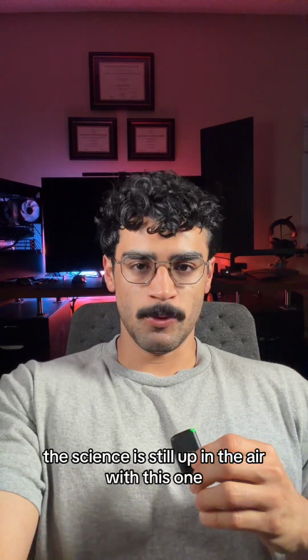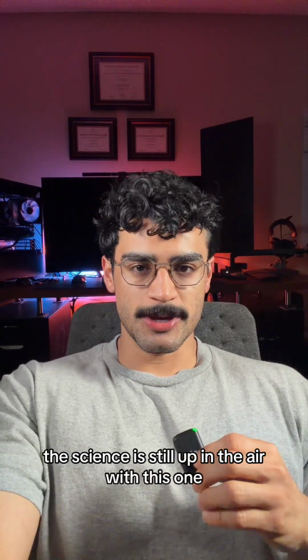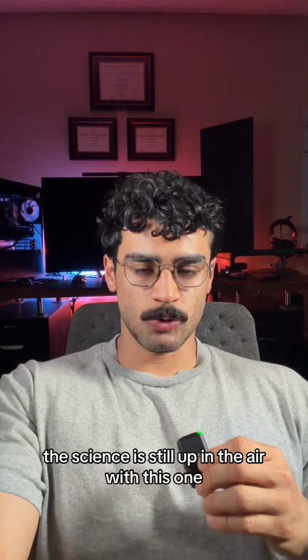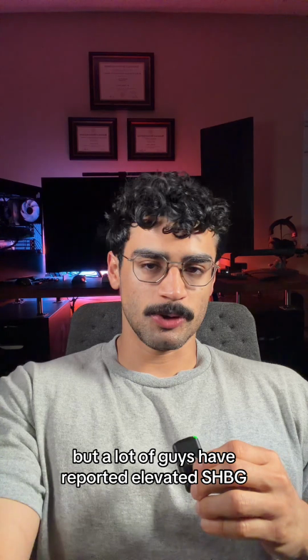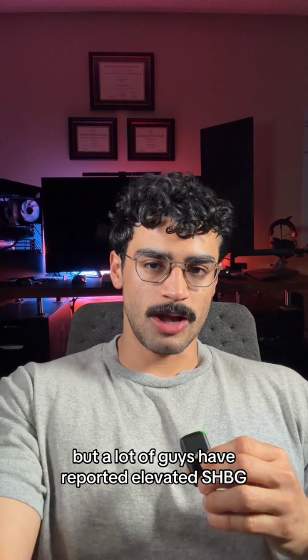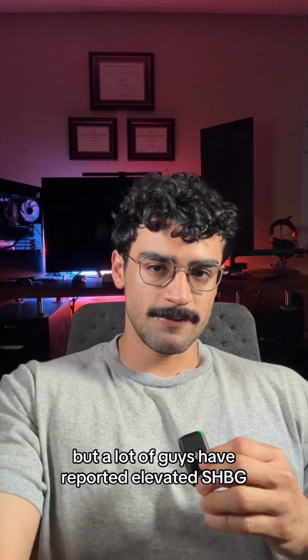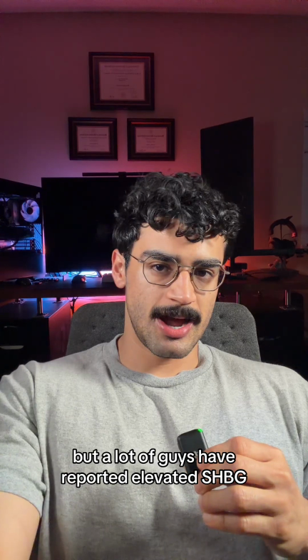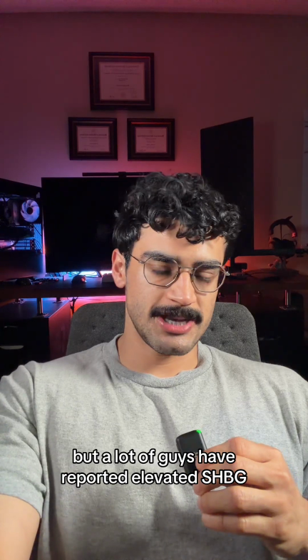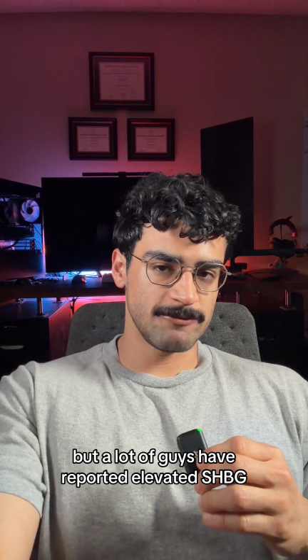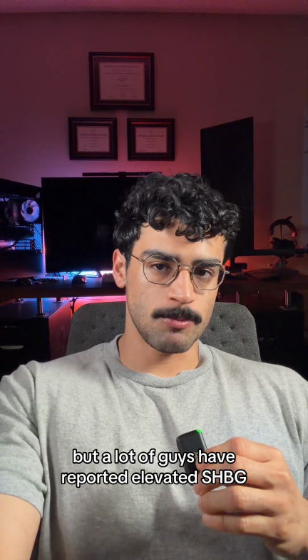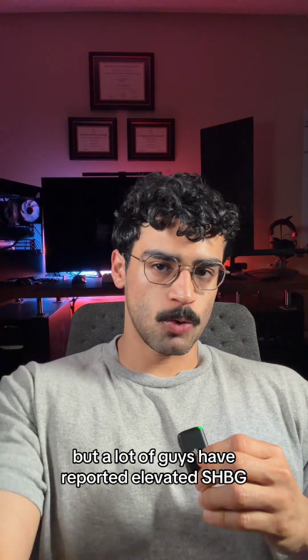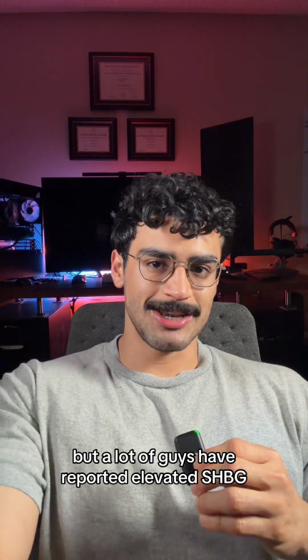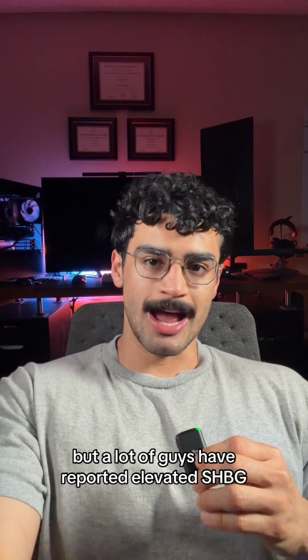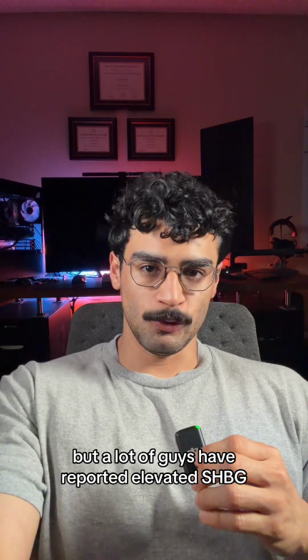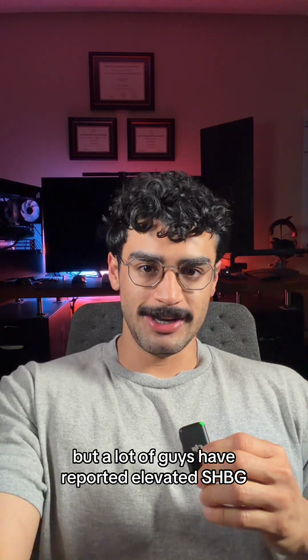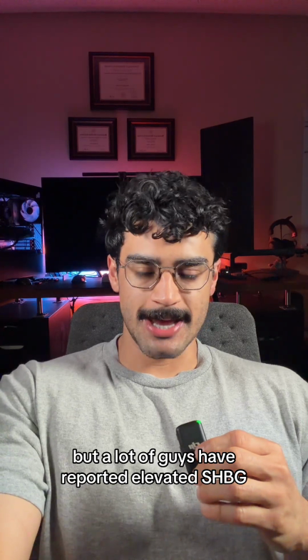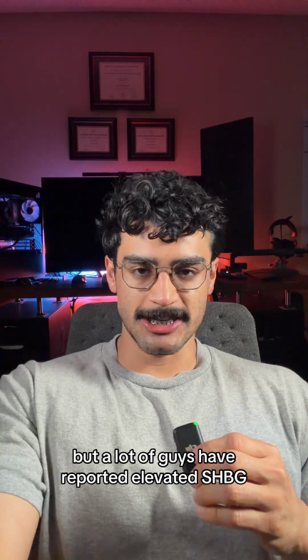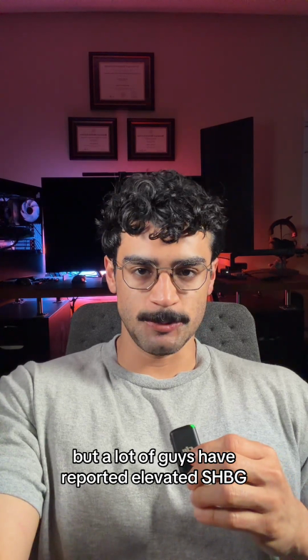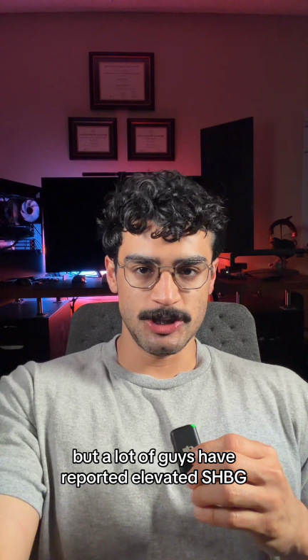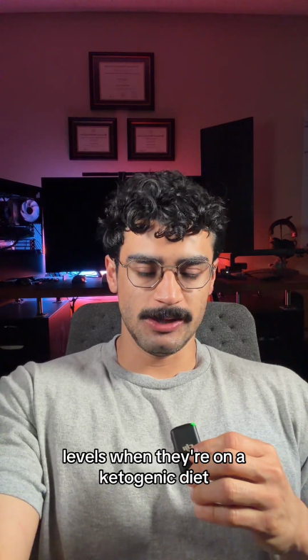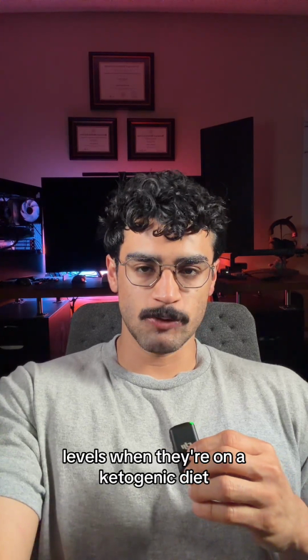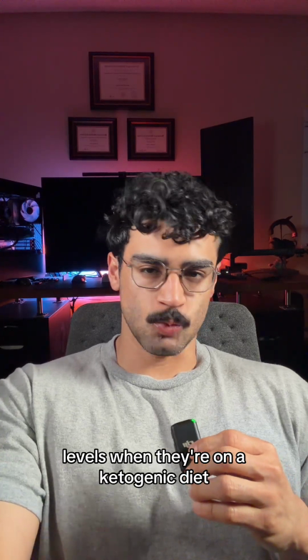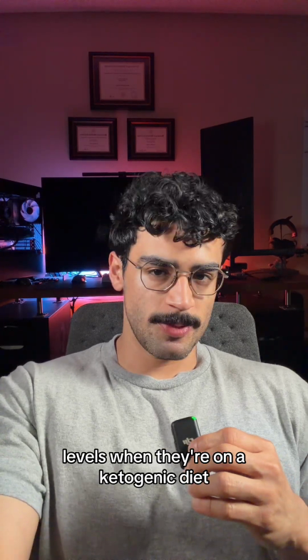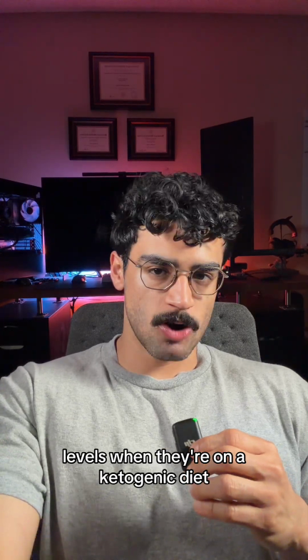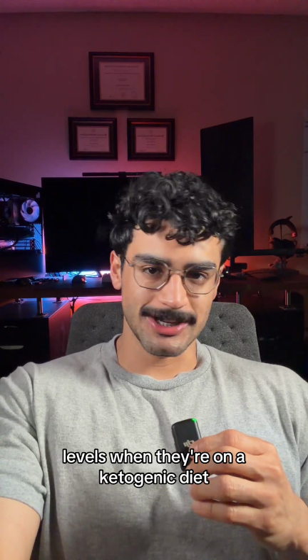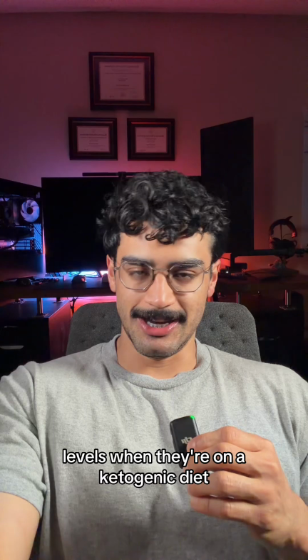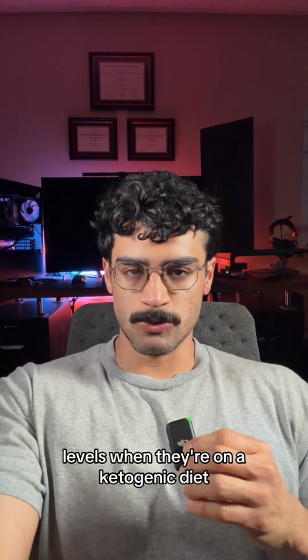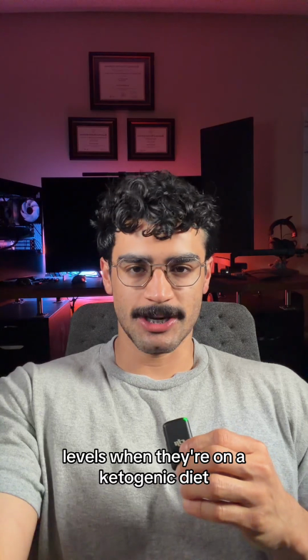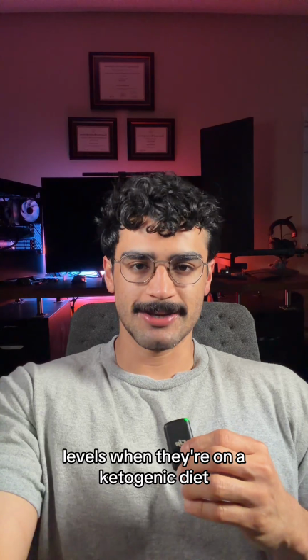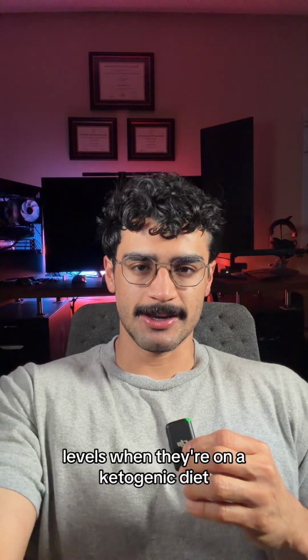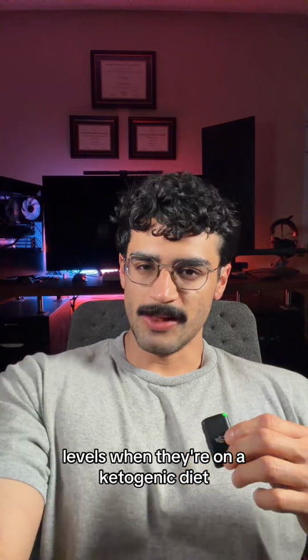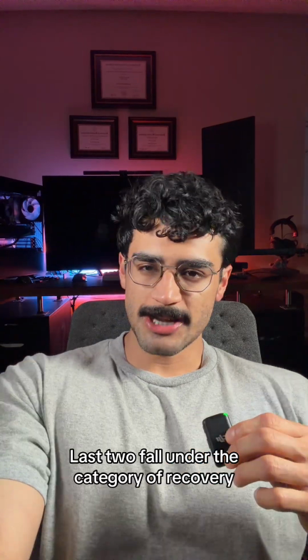On the topic of diet, don't skip out on carbs. The science is still up in the air on this one, but a lot of guys have reported elevated SHBG levels when they're on a ketogenic diet.